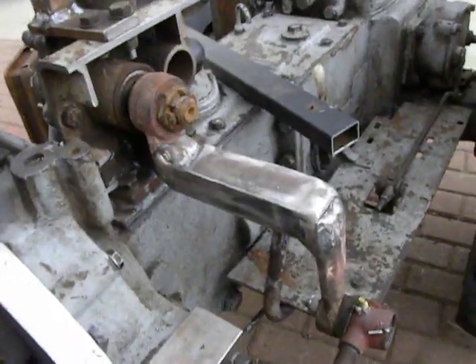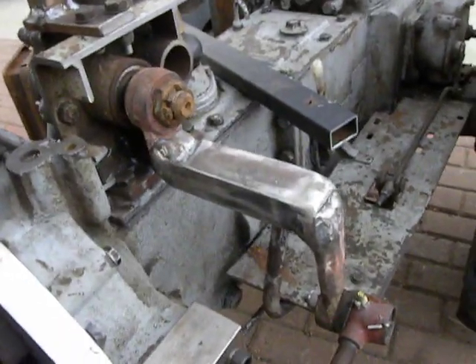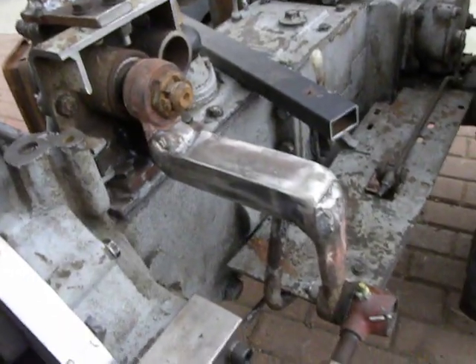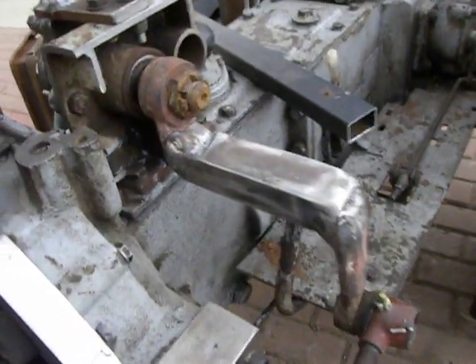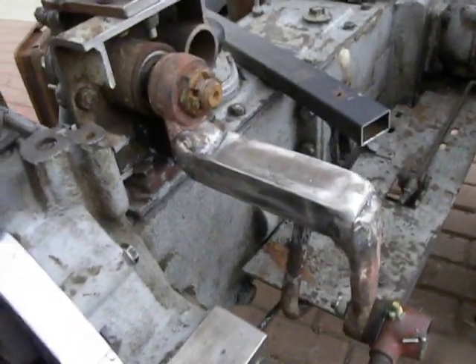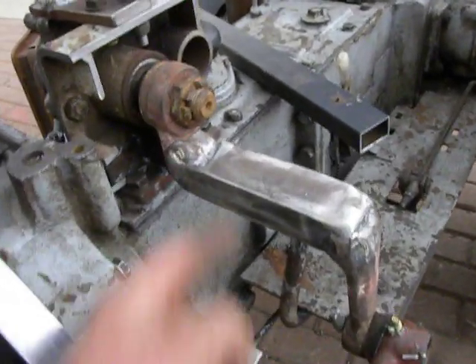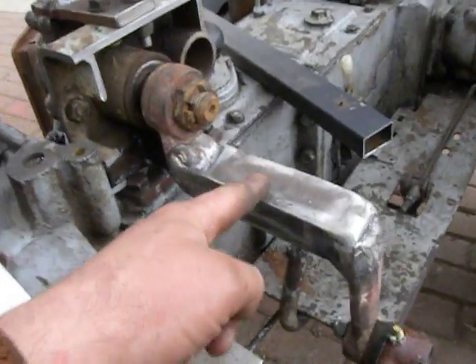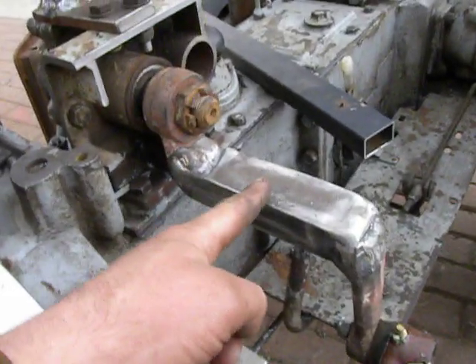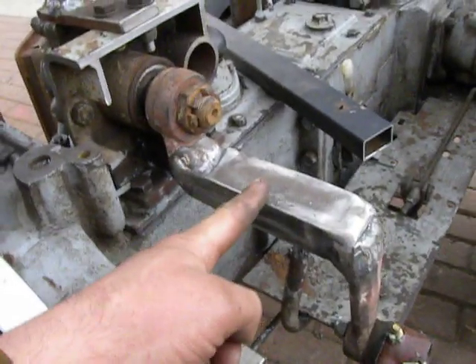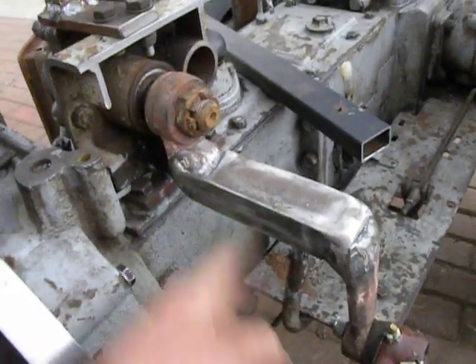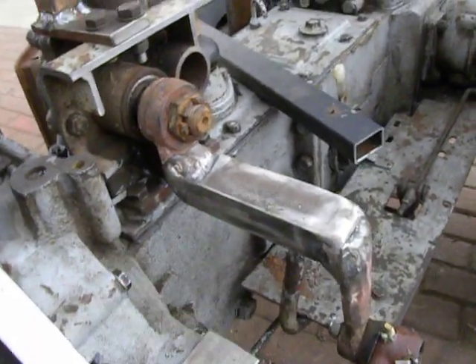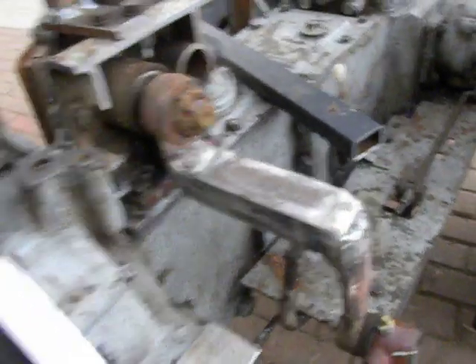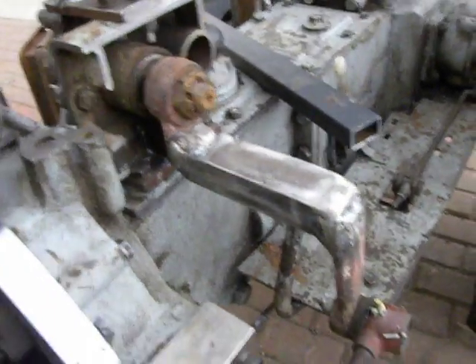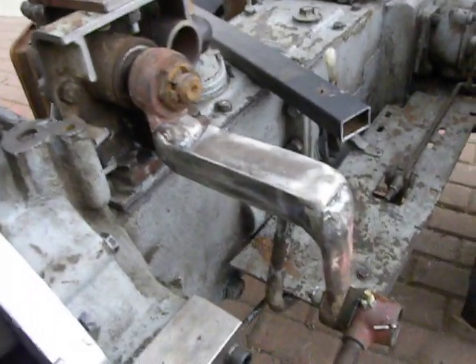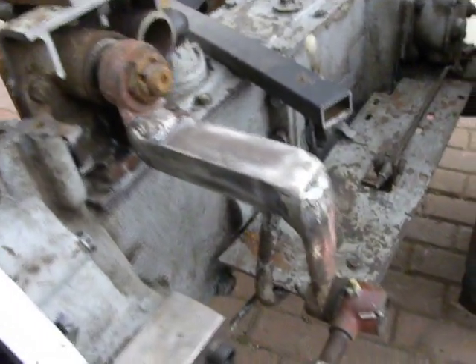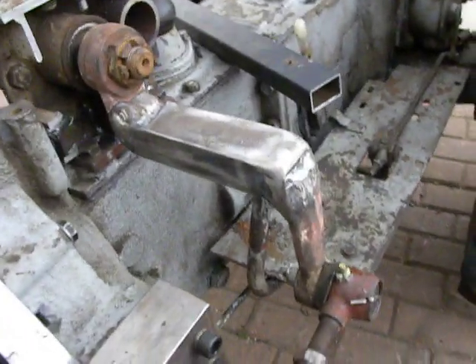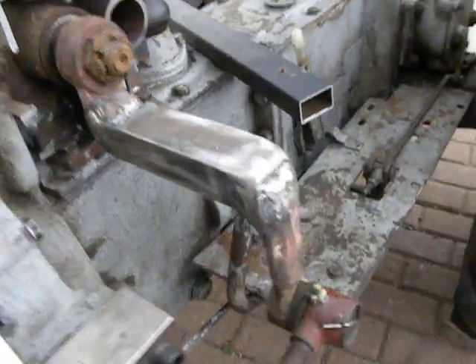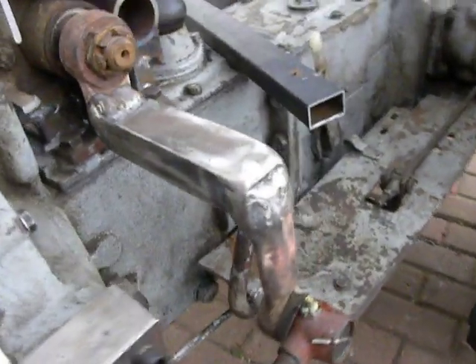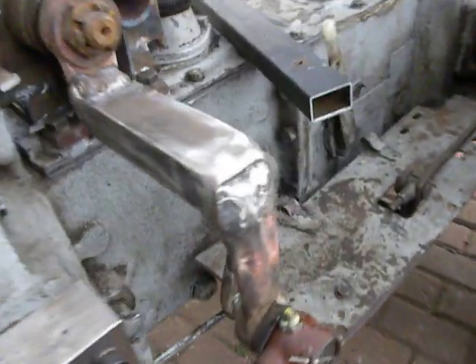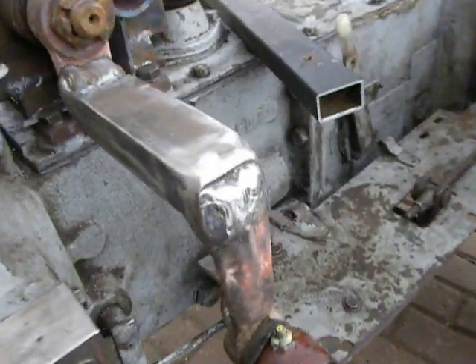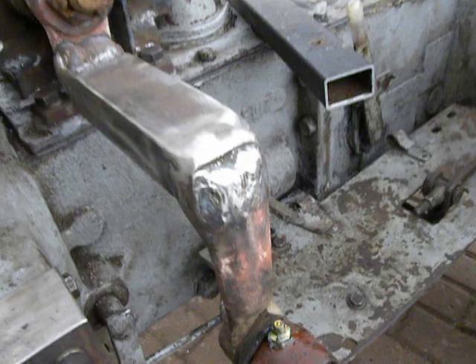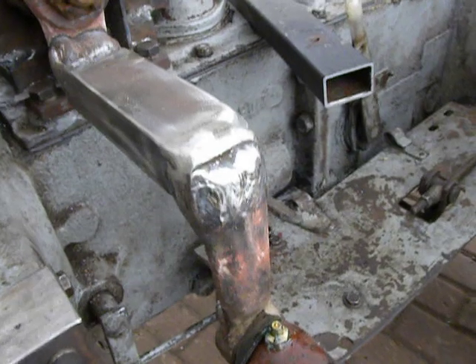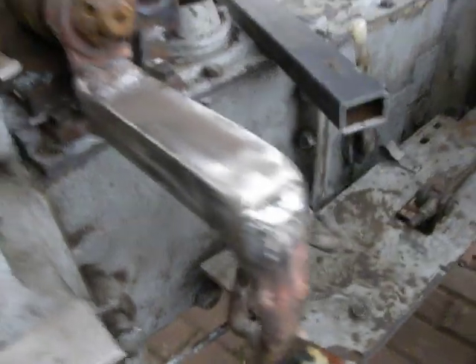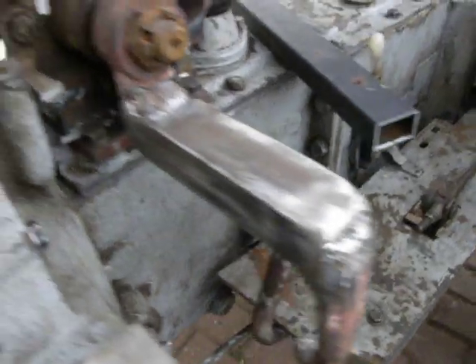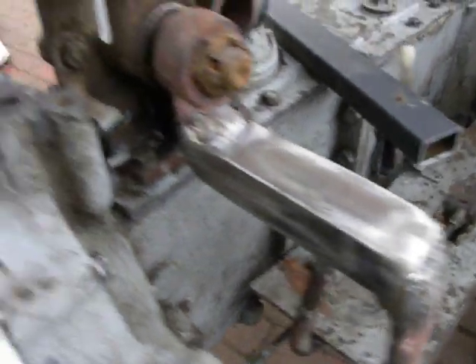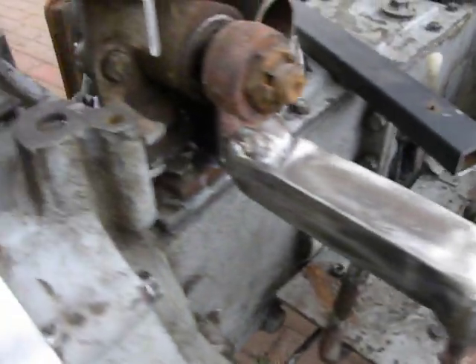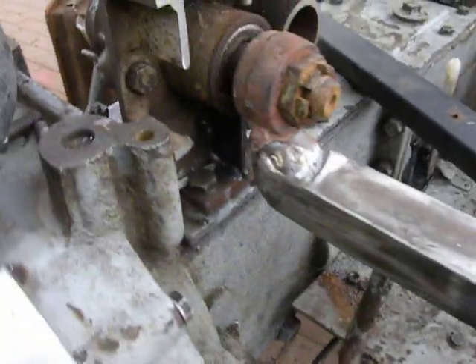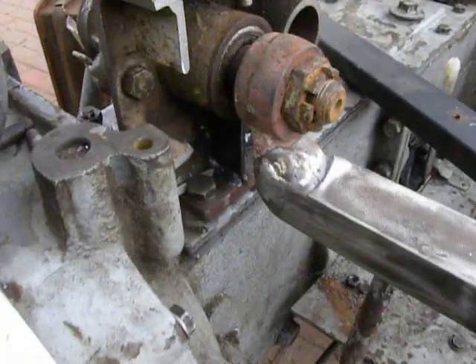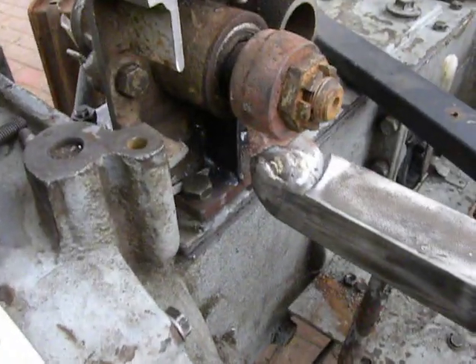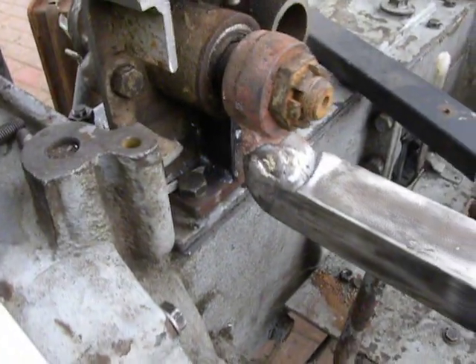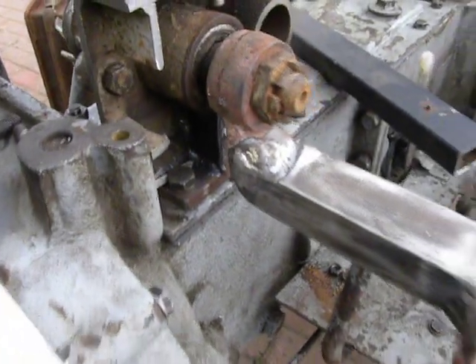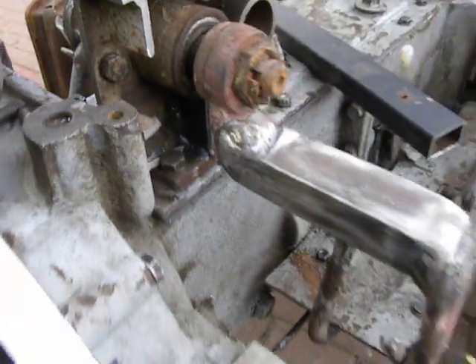So I just cut it in half, took a piece of steel, and did some serious welding.